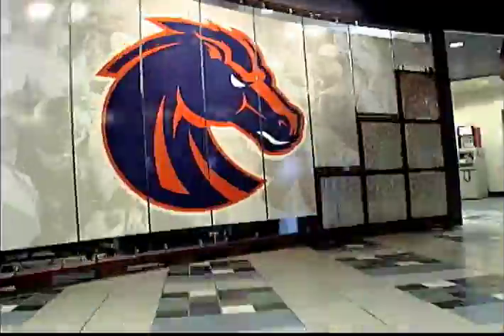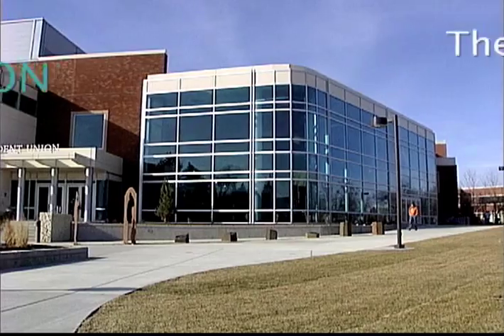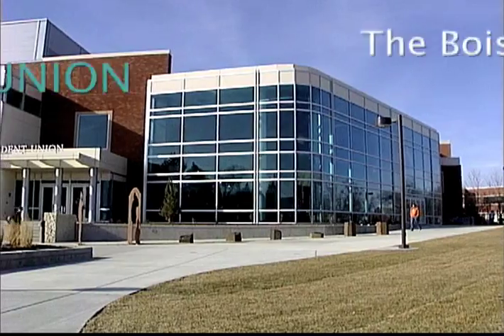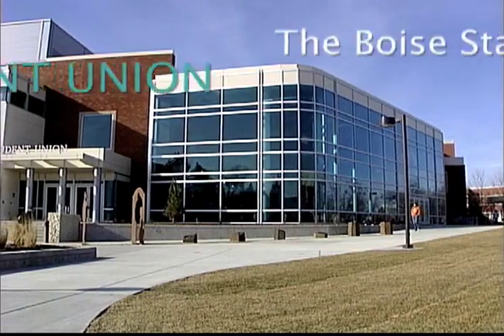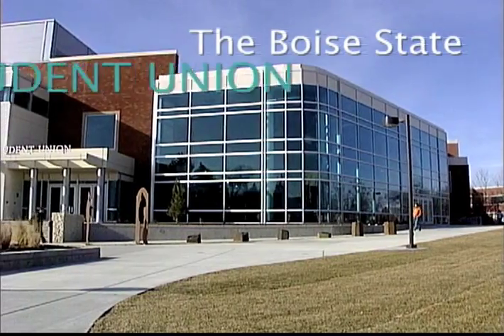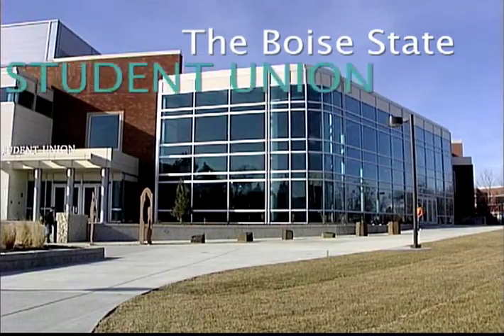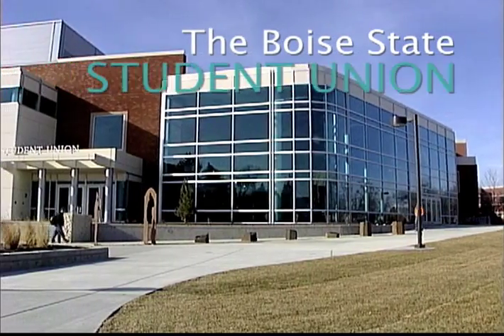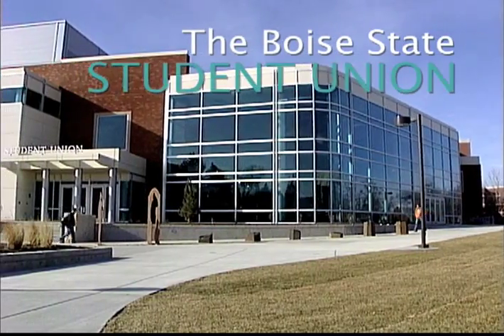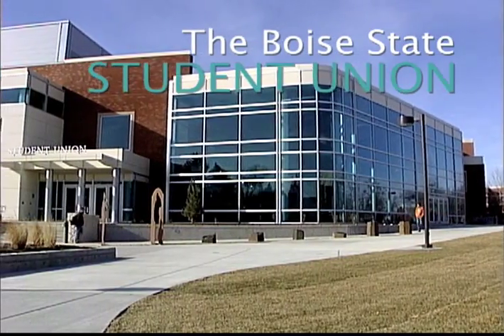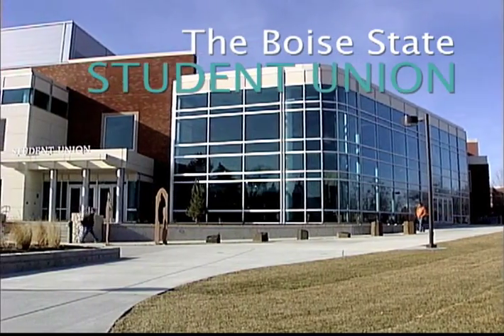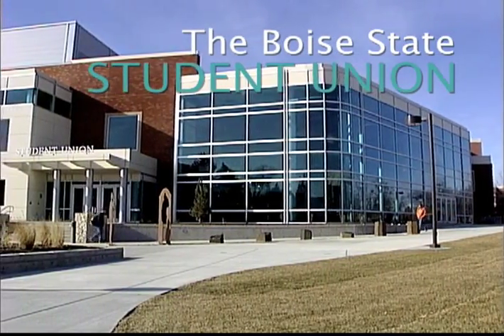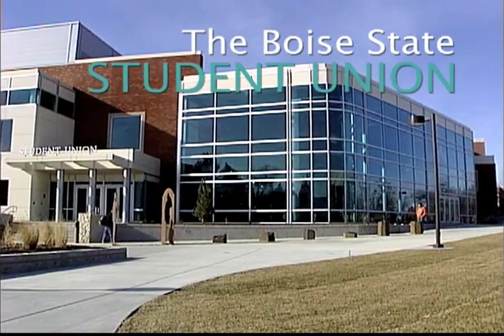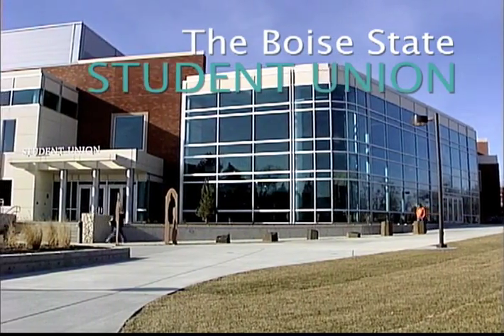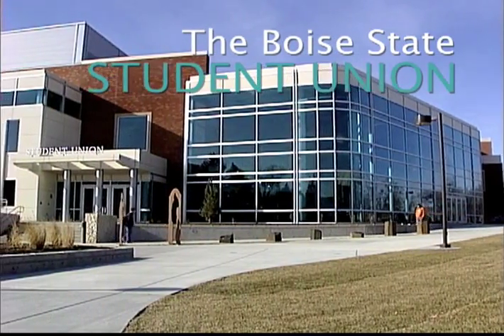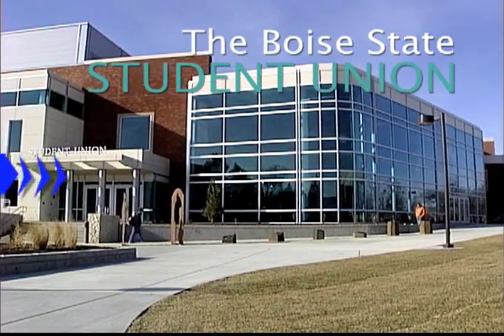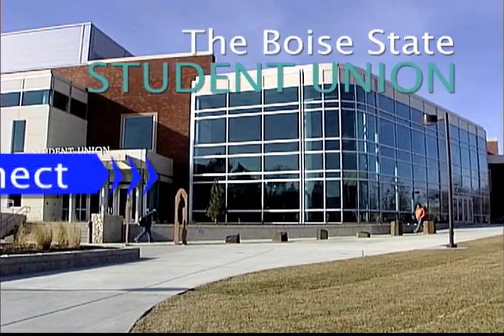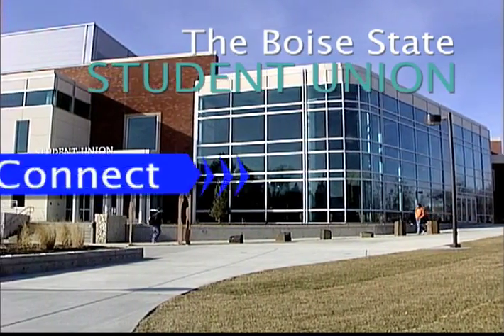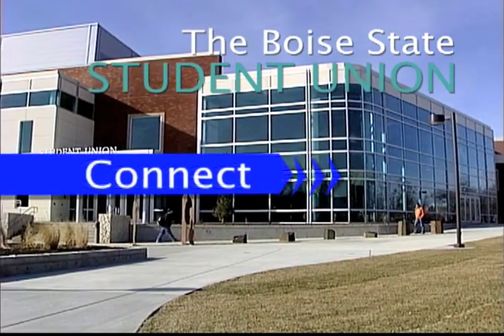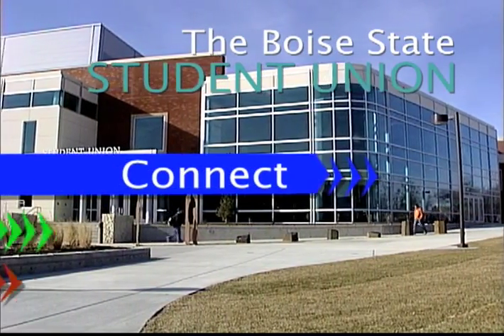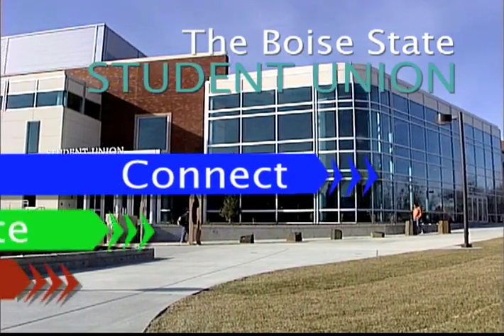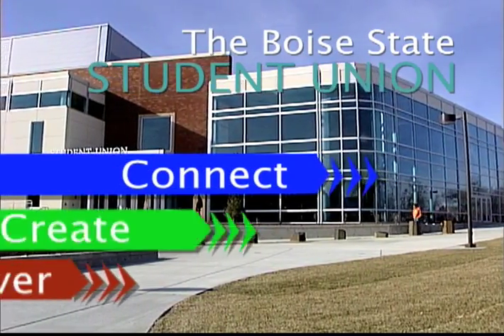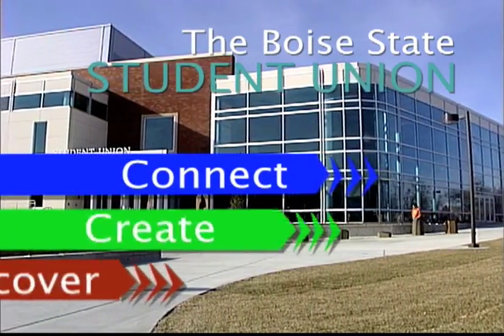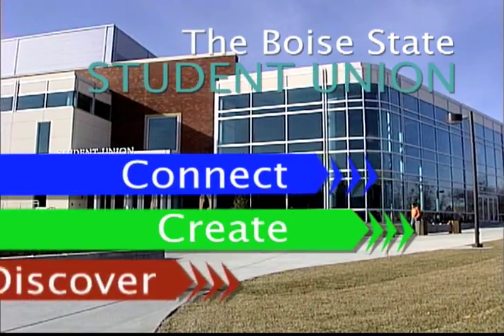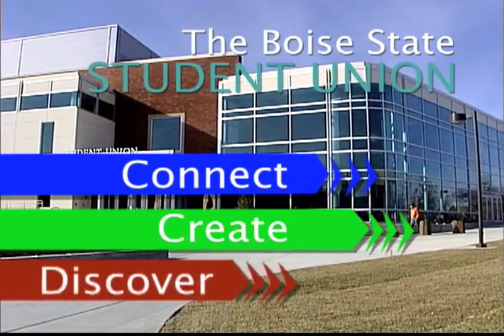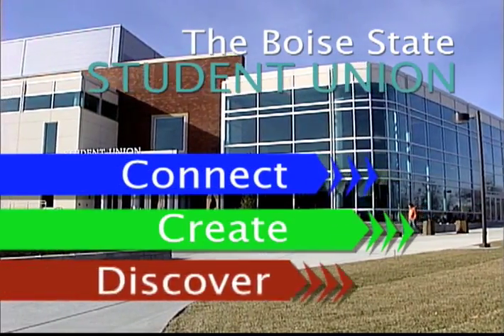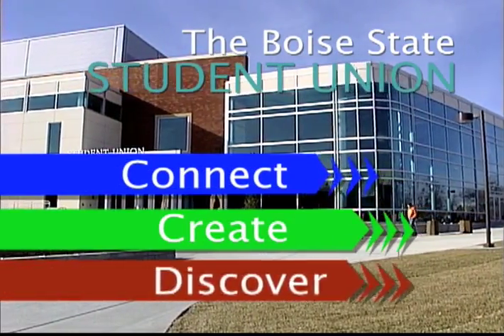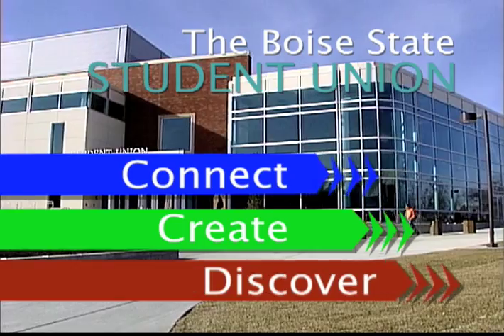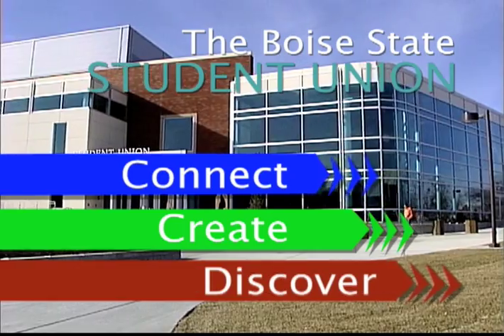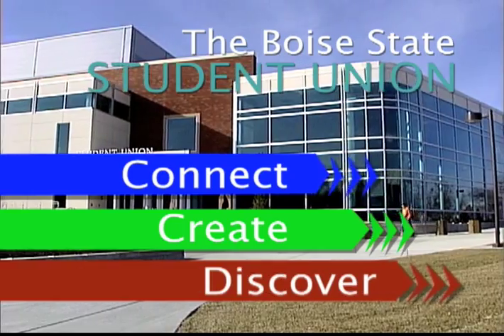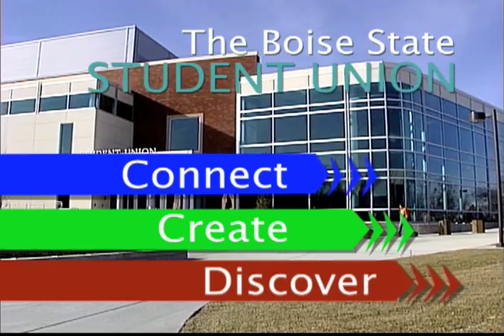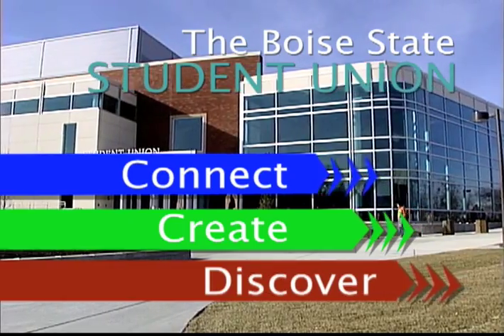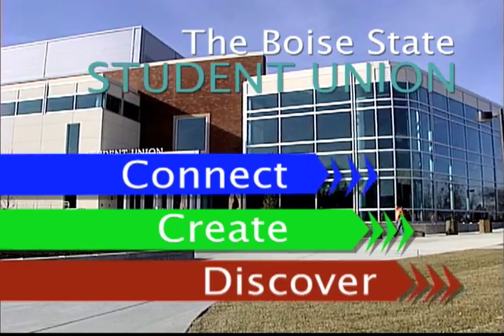Welcome to the Boise State Student Union, your place on campus to connect, create, and discover.